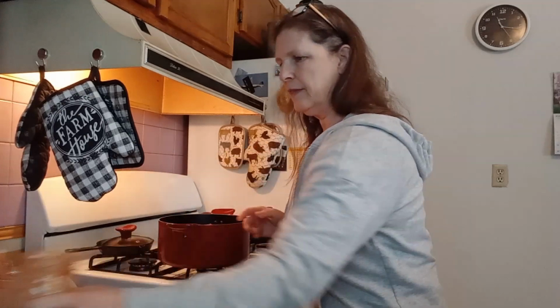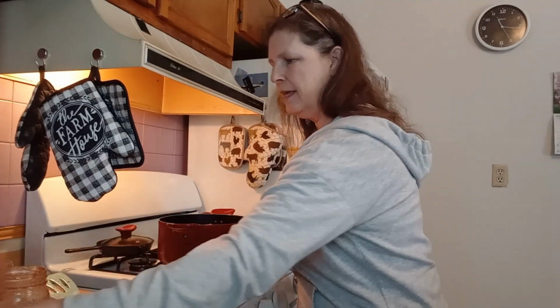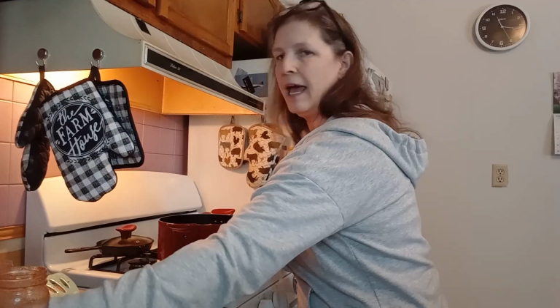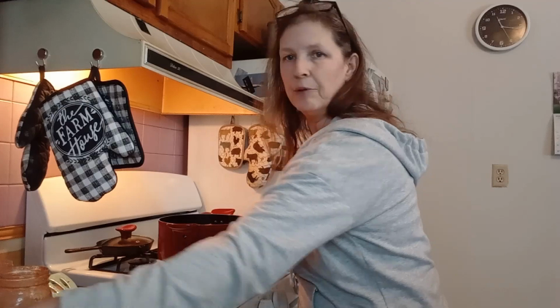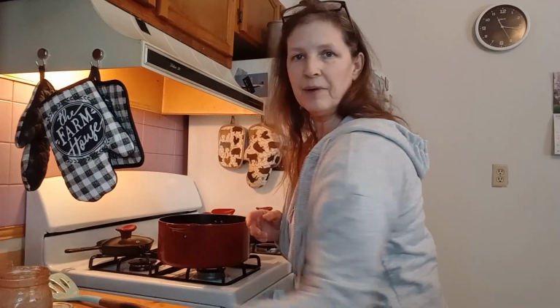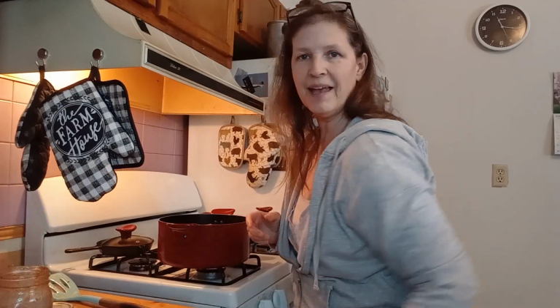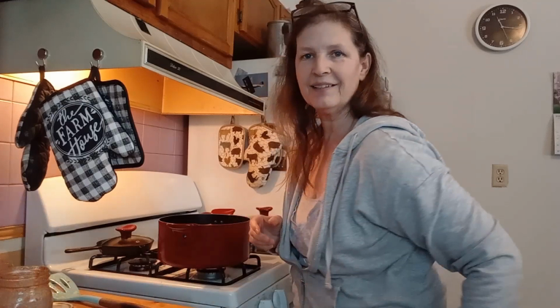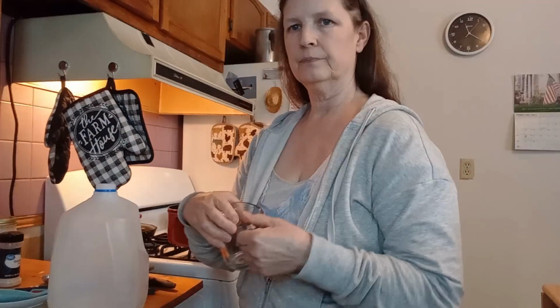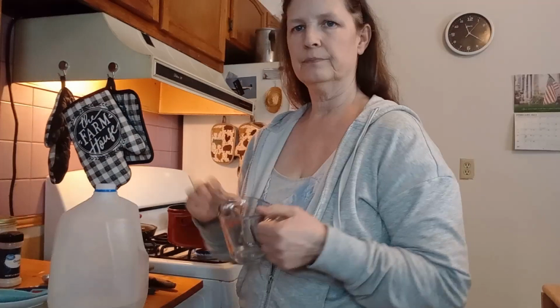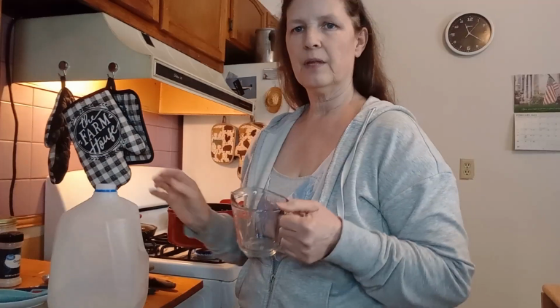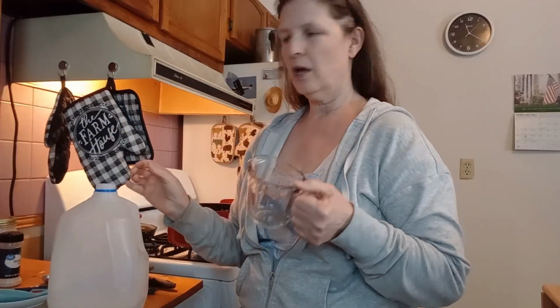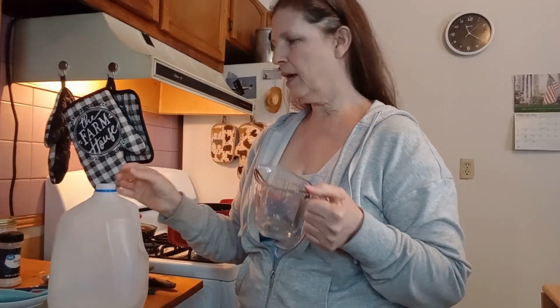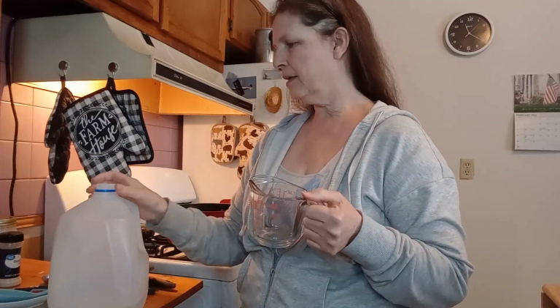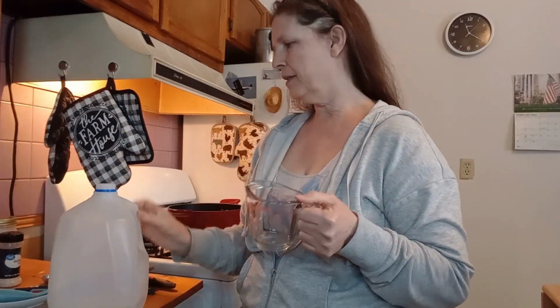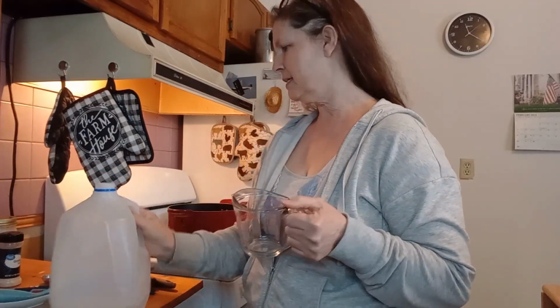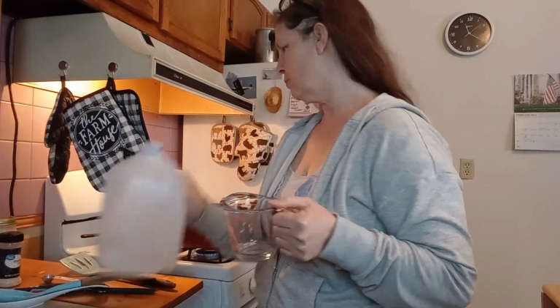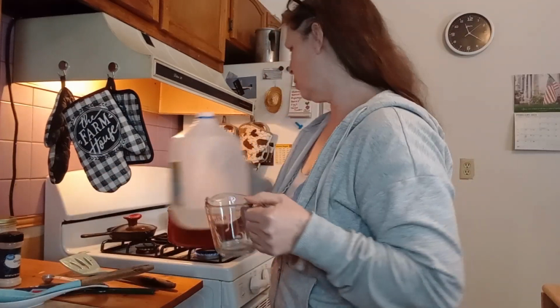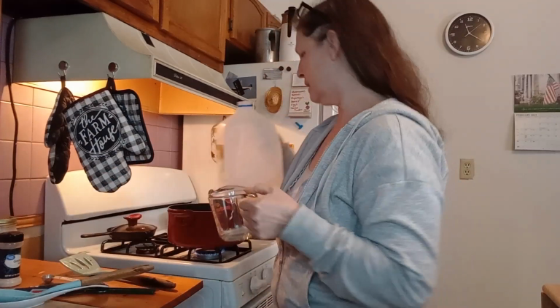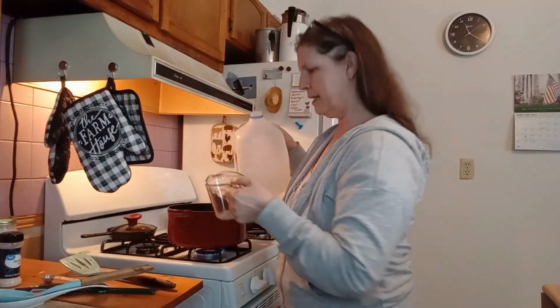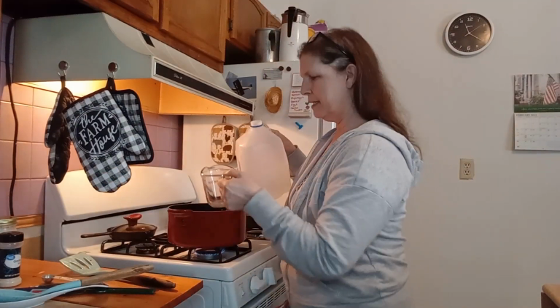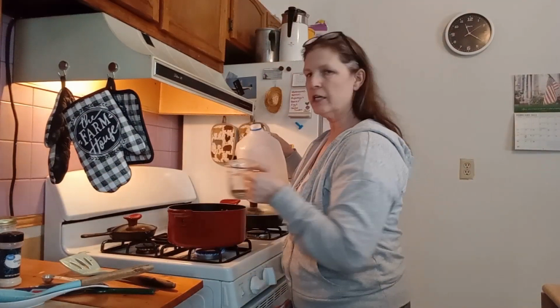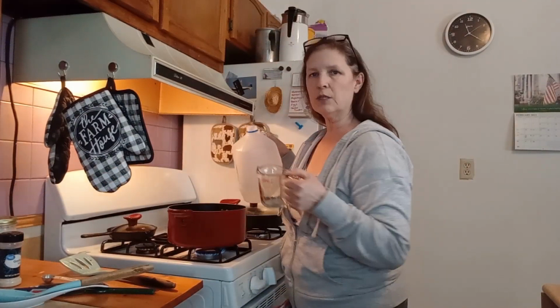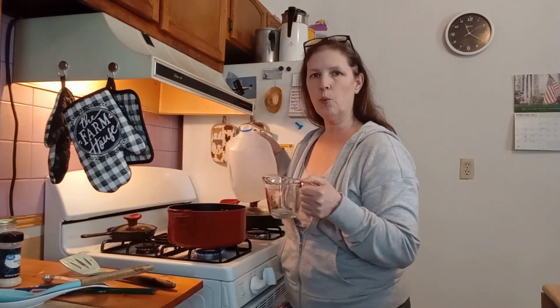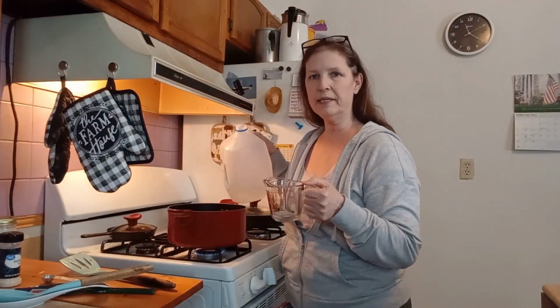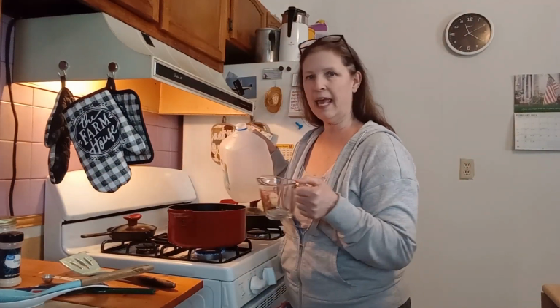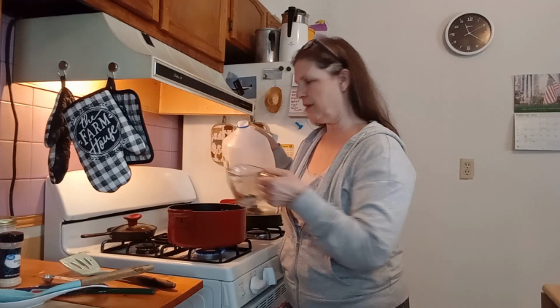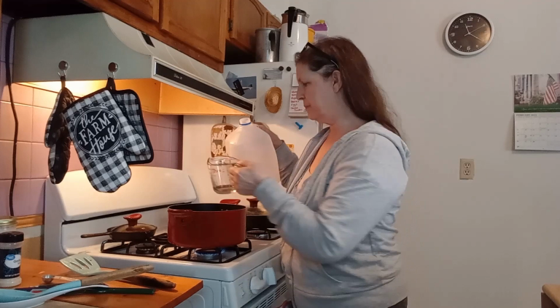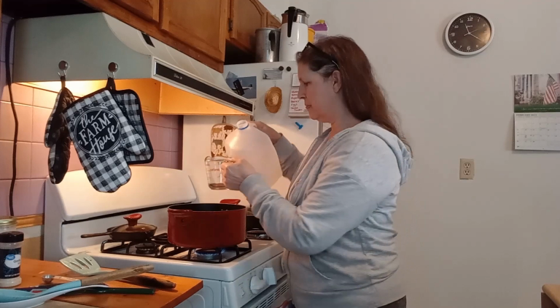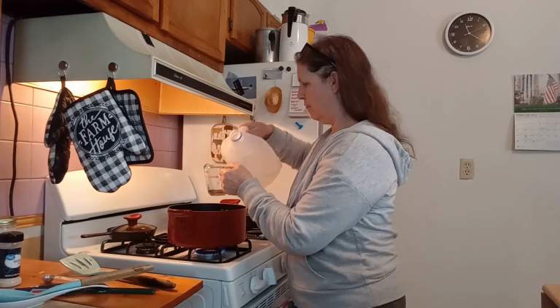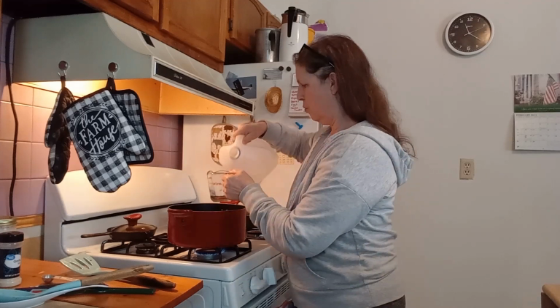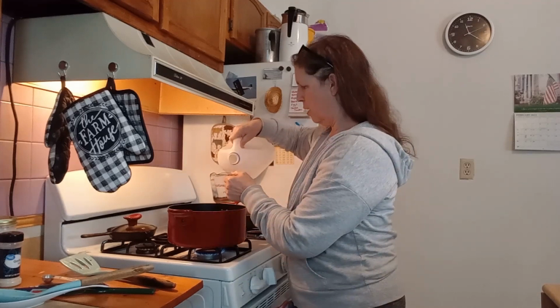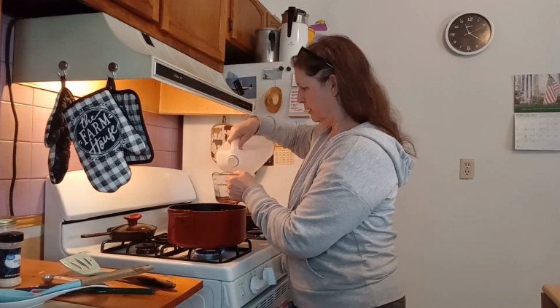The next thing we're going to add in here is one and a half cups of water.